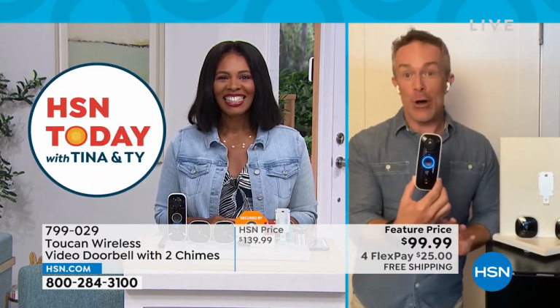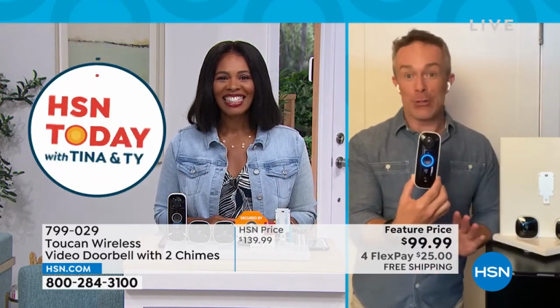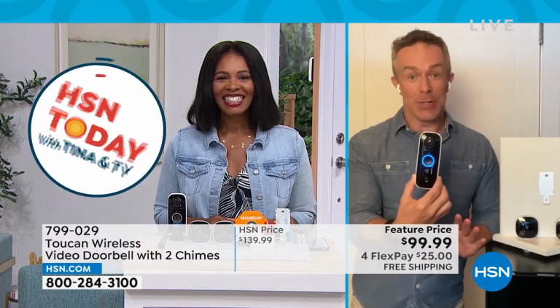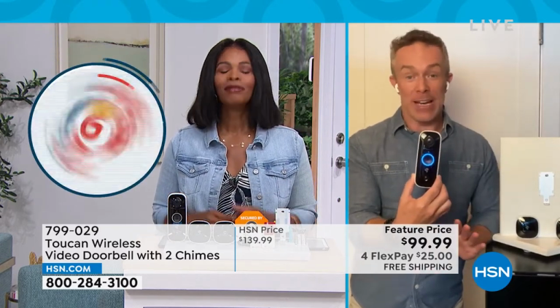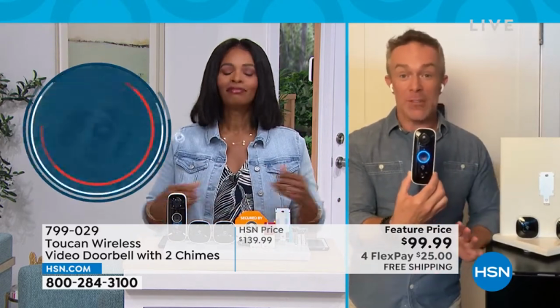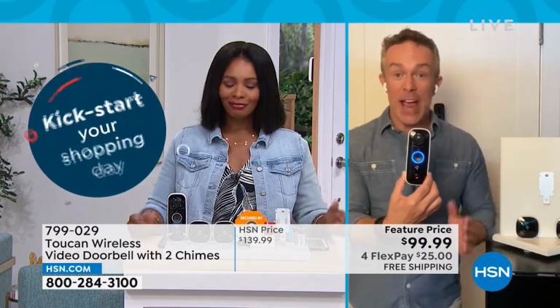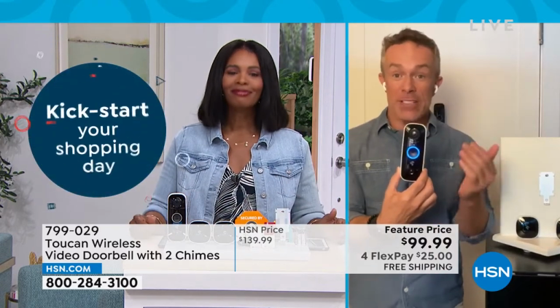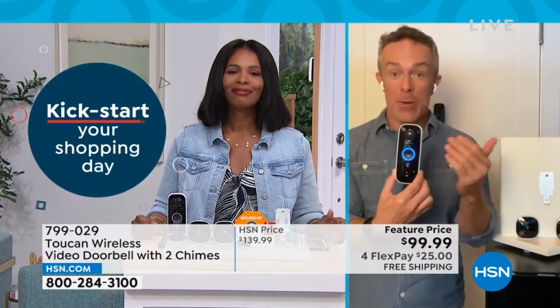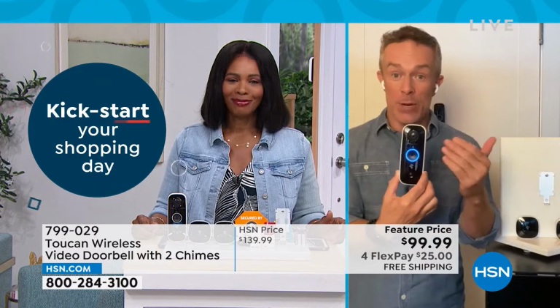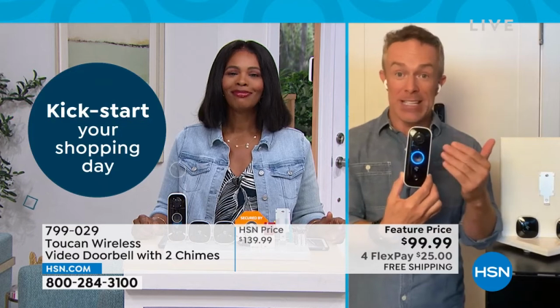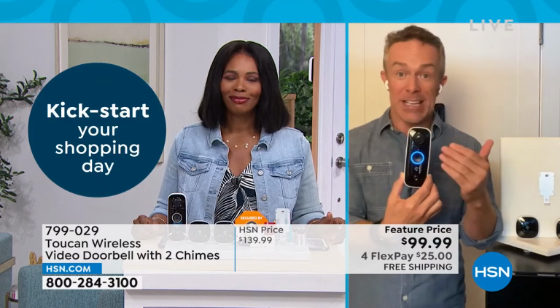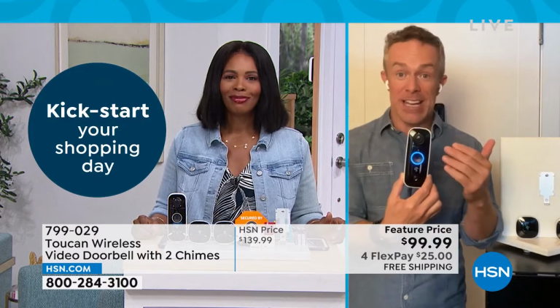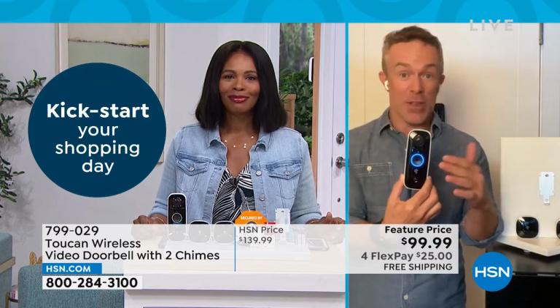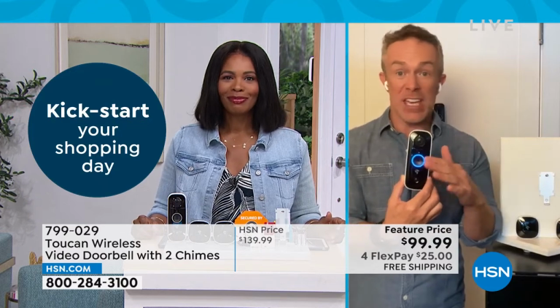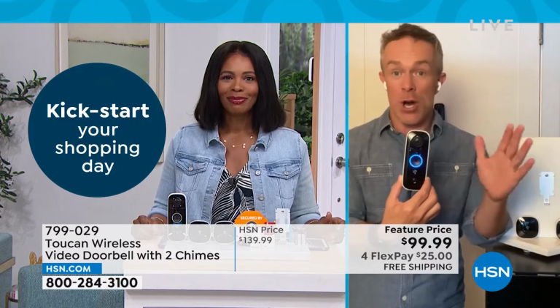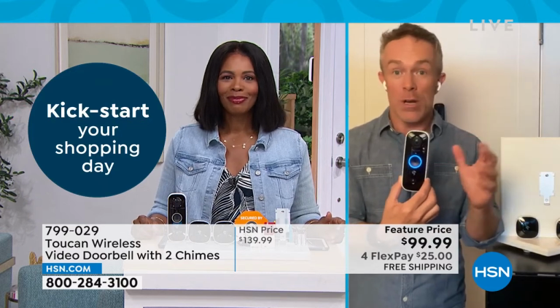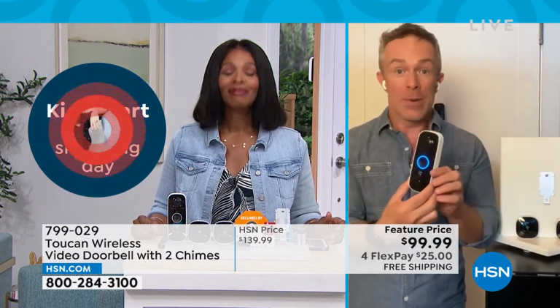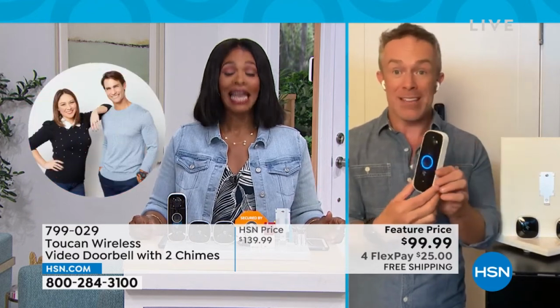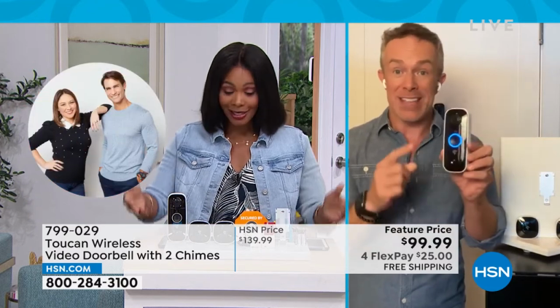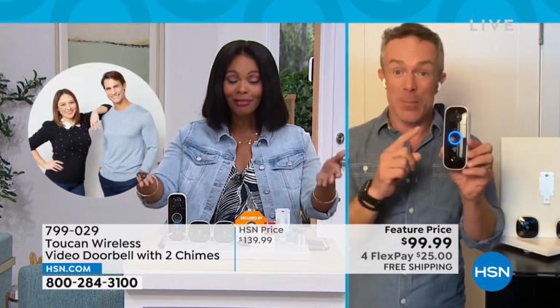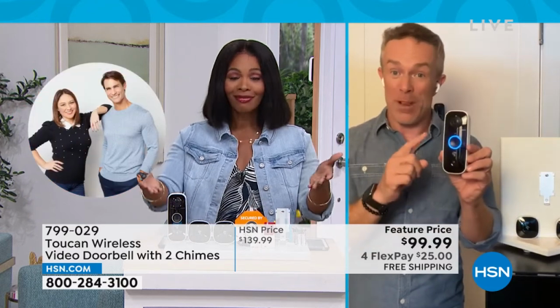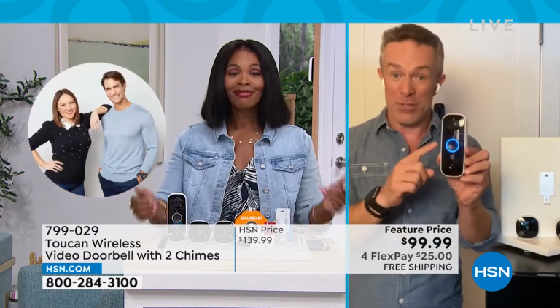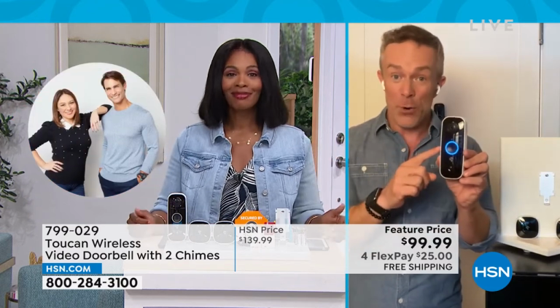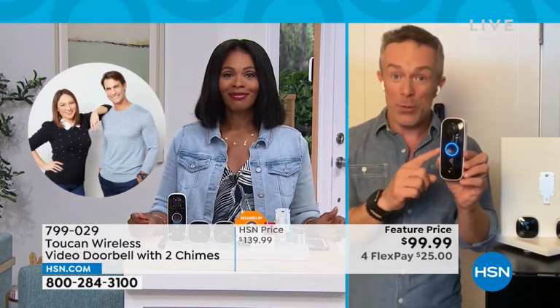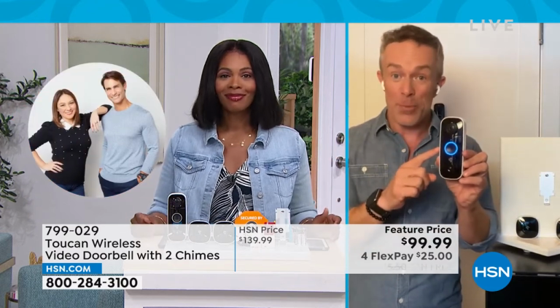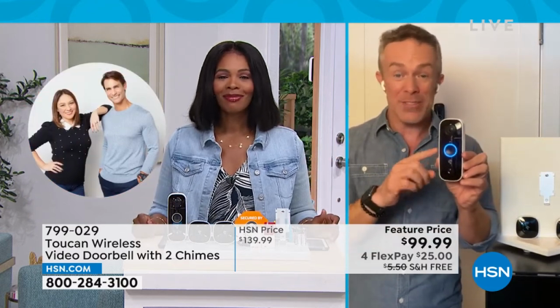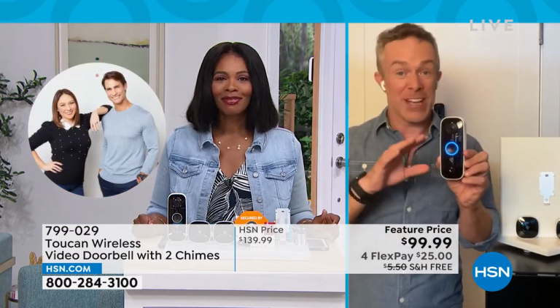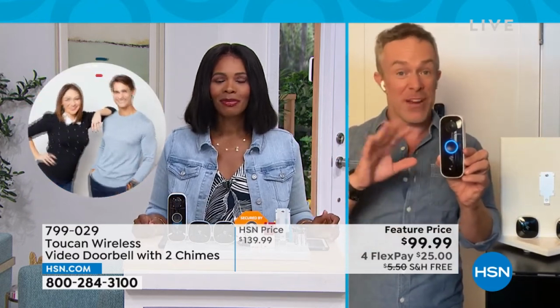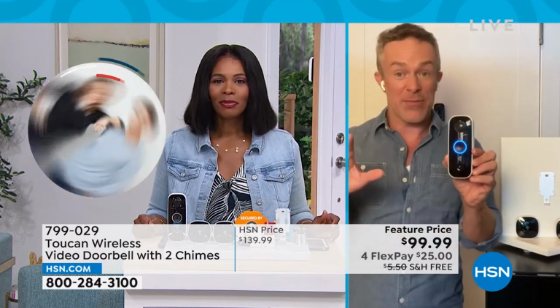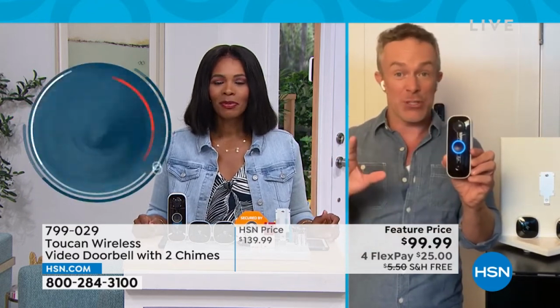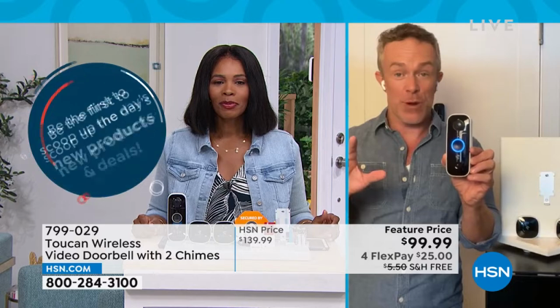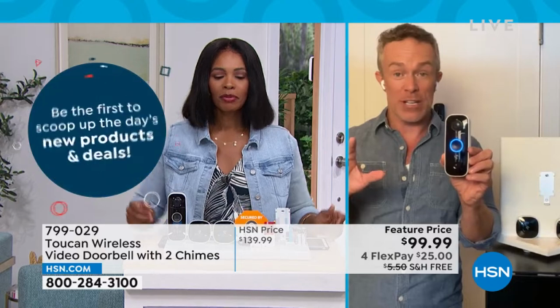That's all Toucan. And that's why every time we bring these in, Tamara, they go — because it's one of the most affordable doorbells yet very feature rich.